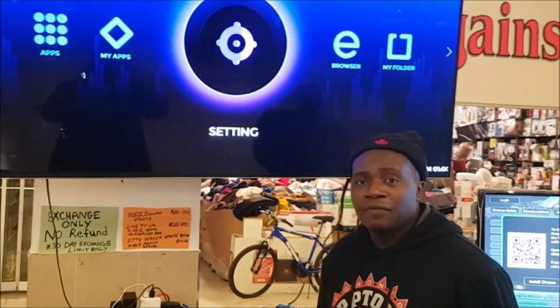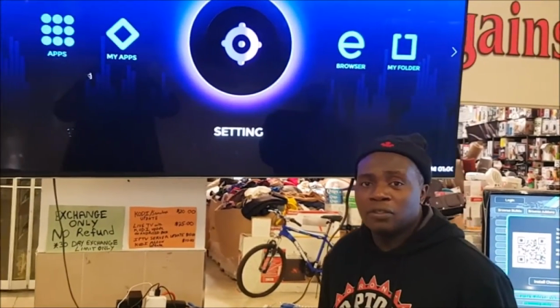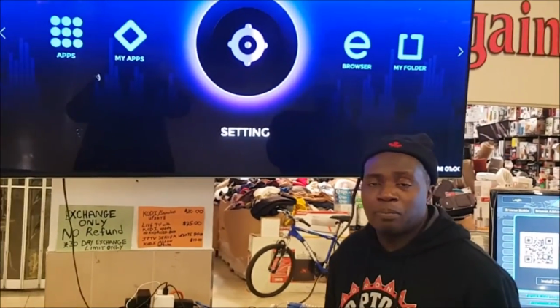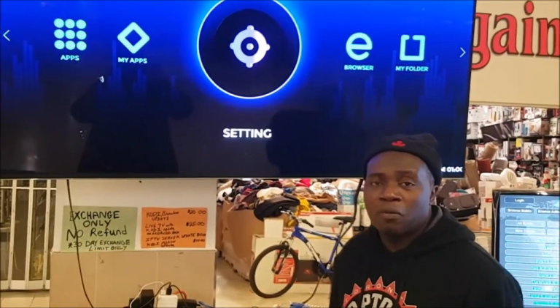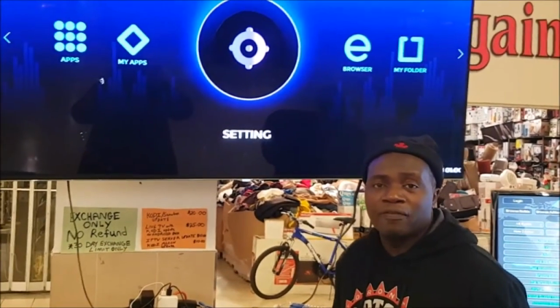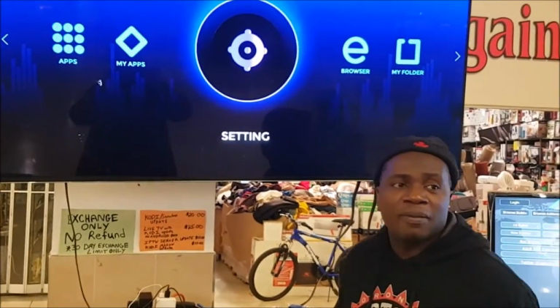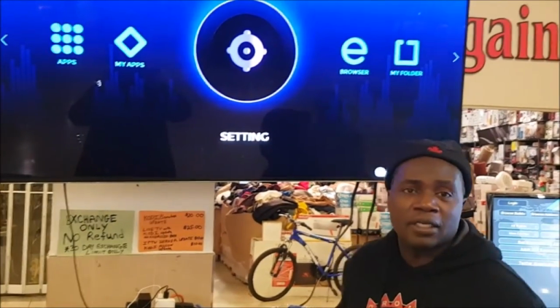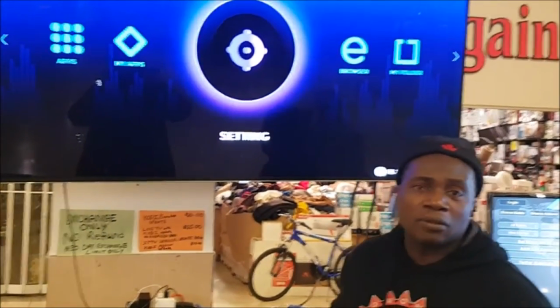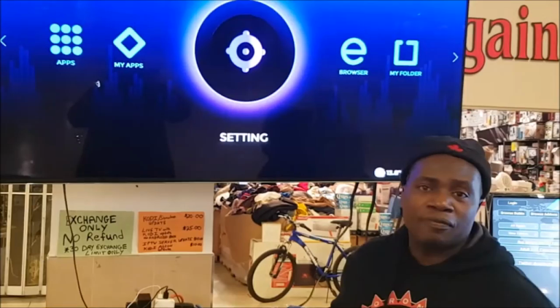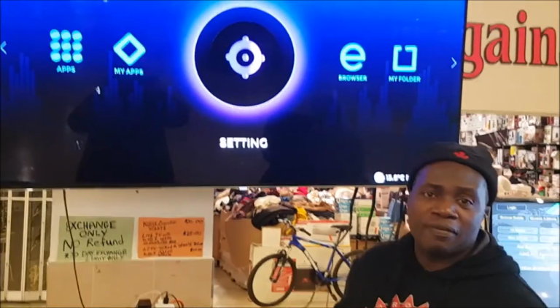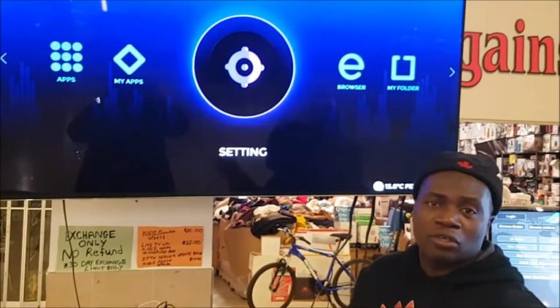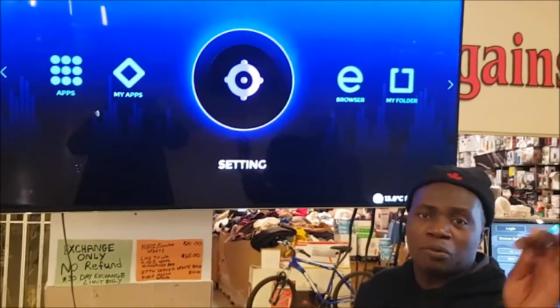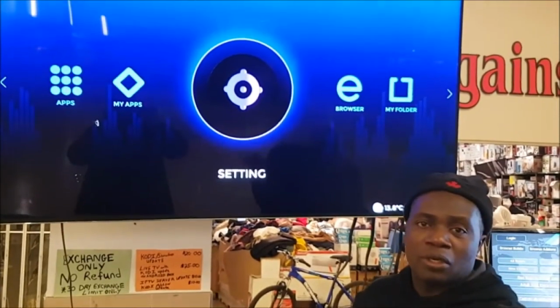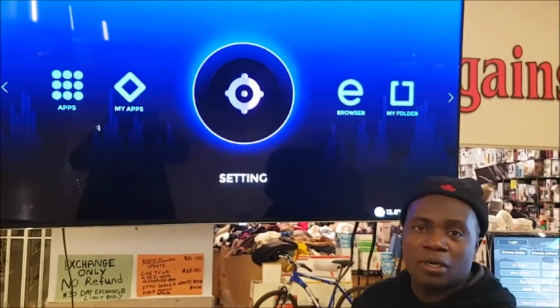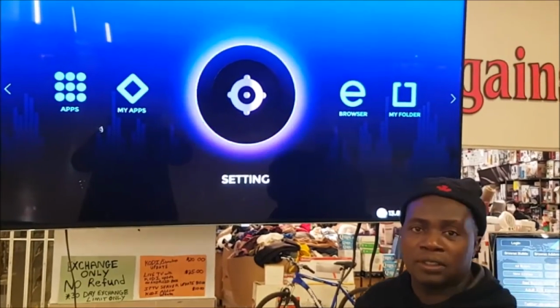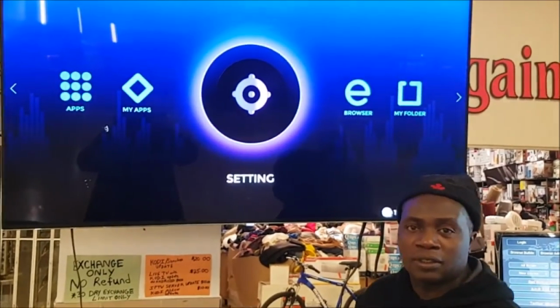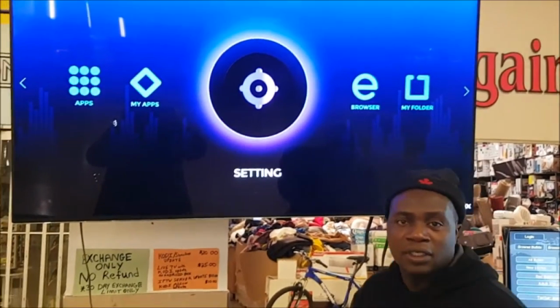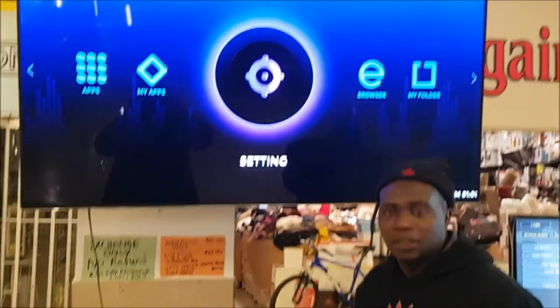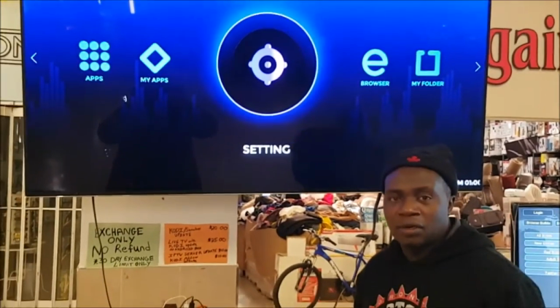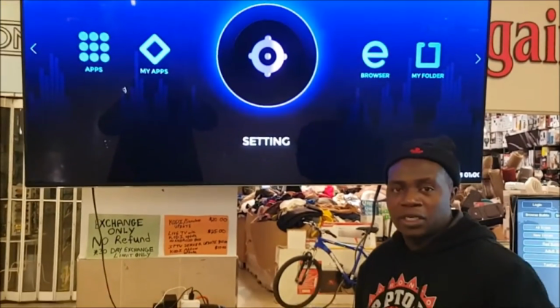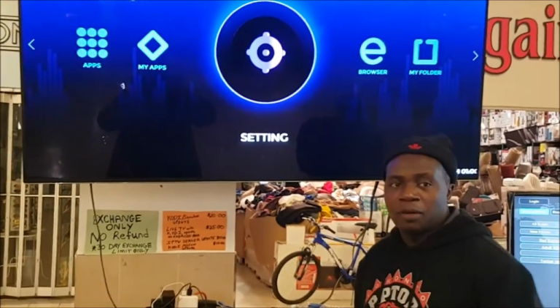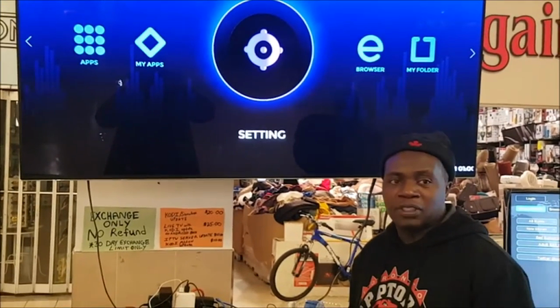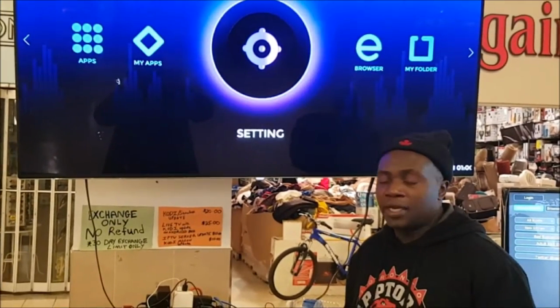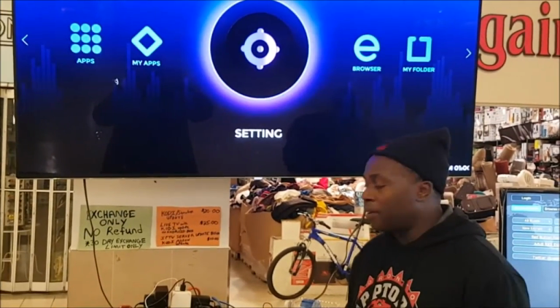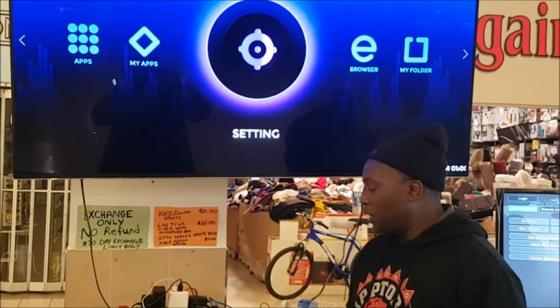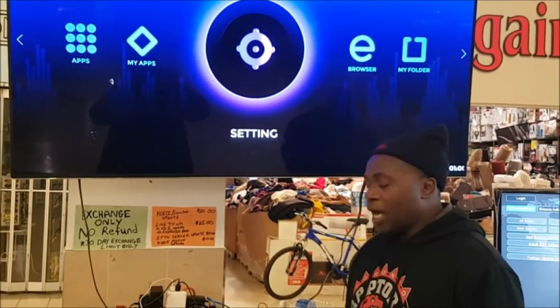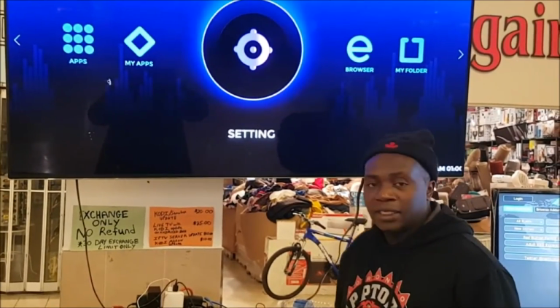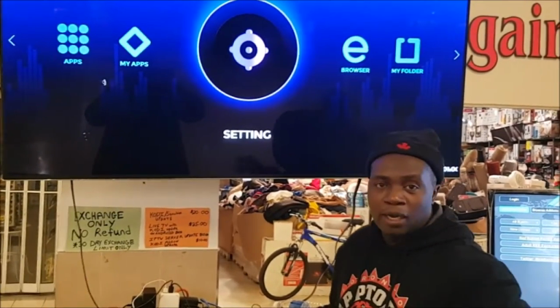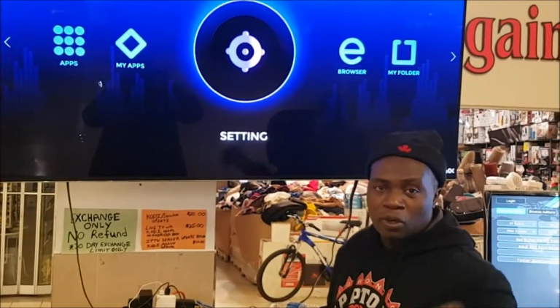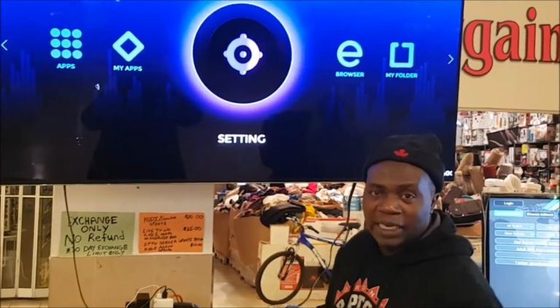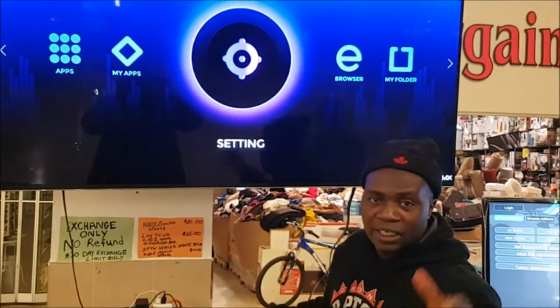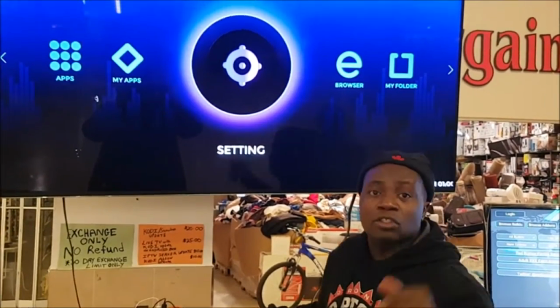If you just bought one from us or if you're having trouble with yours, we can help you set it up. Setup goes like this.